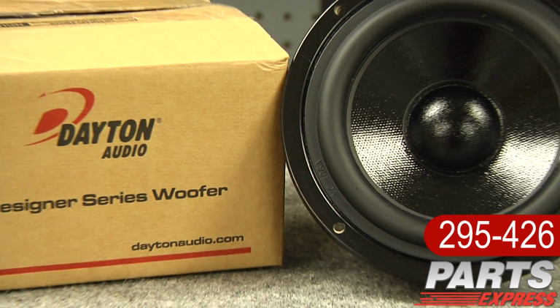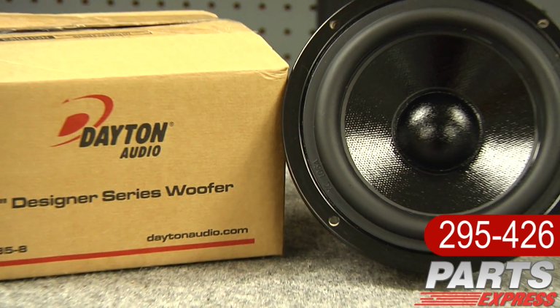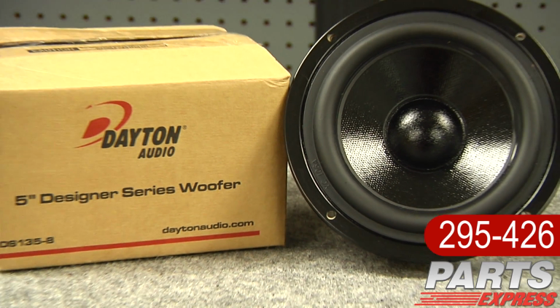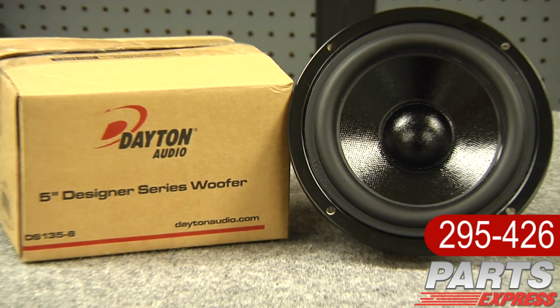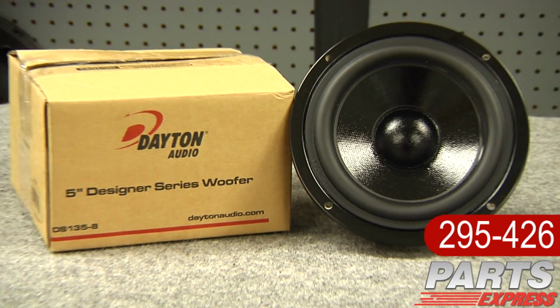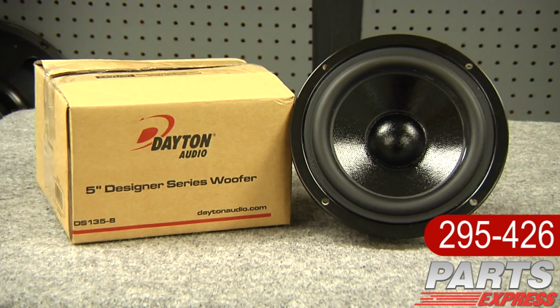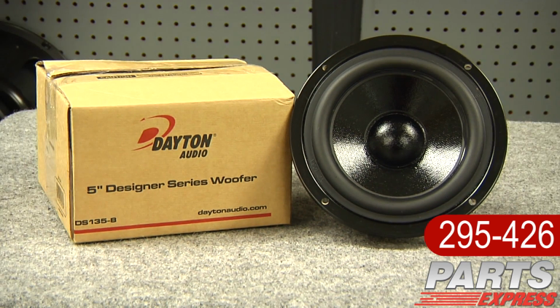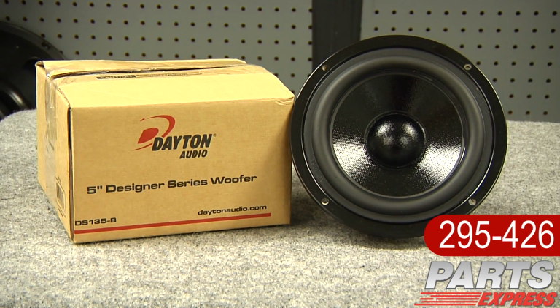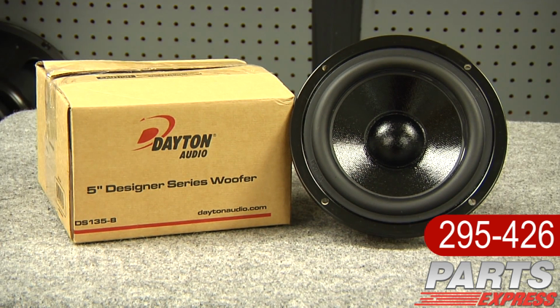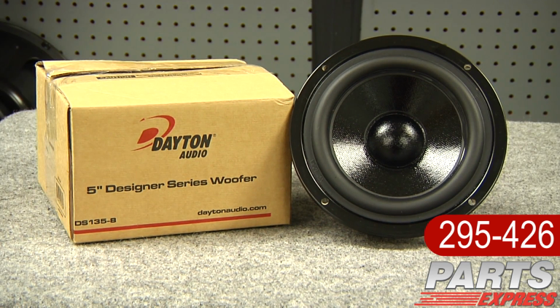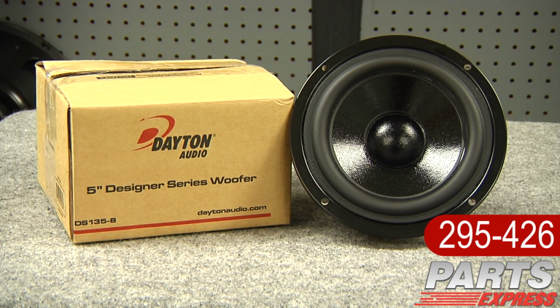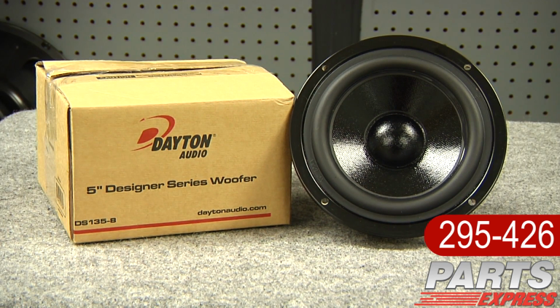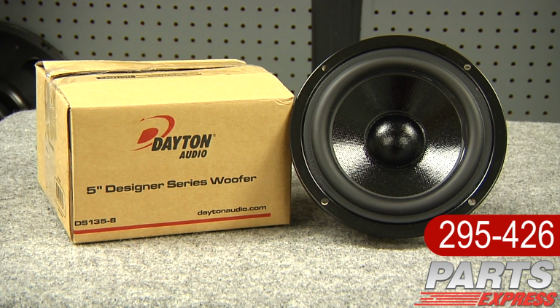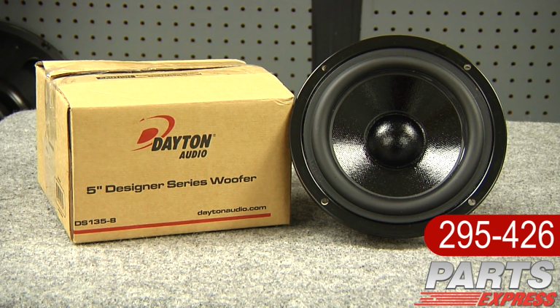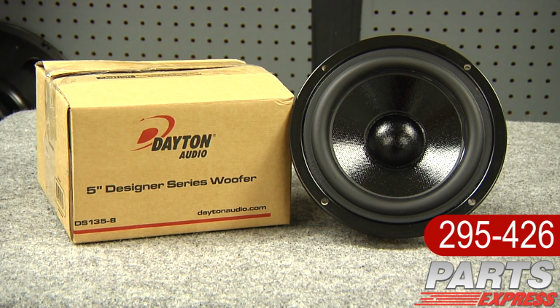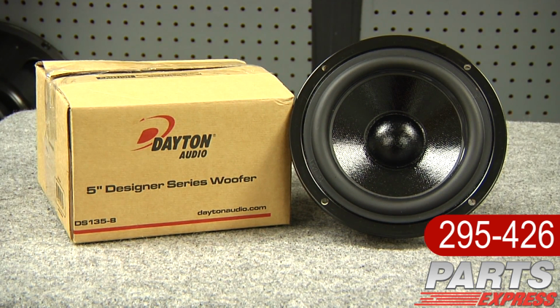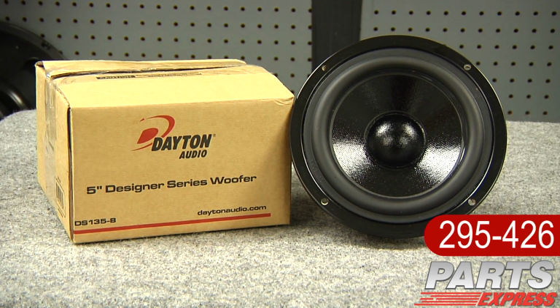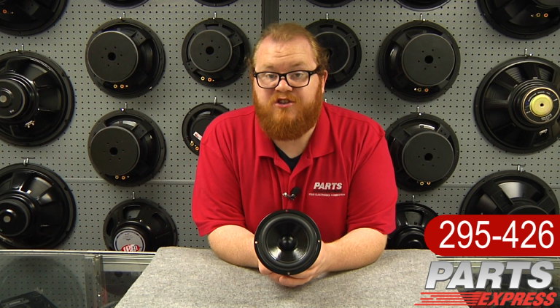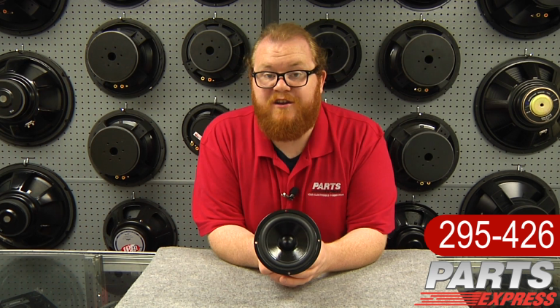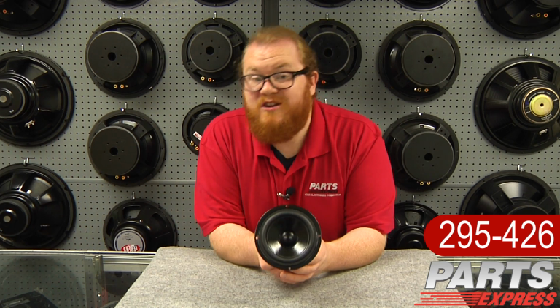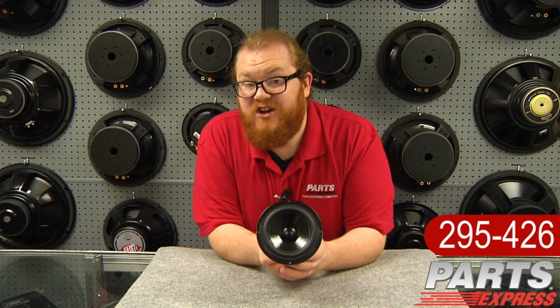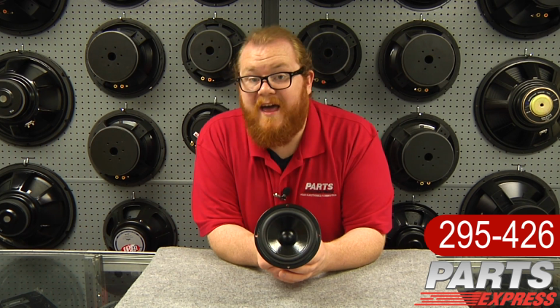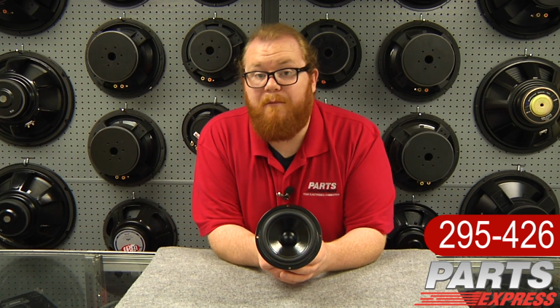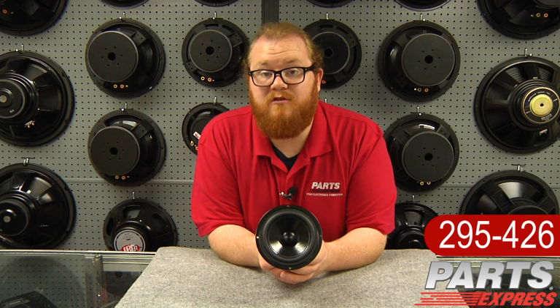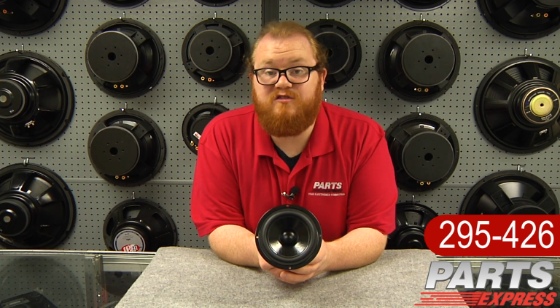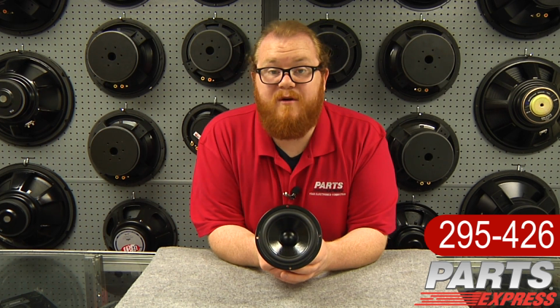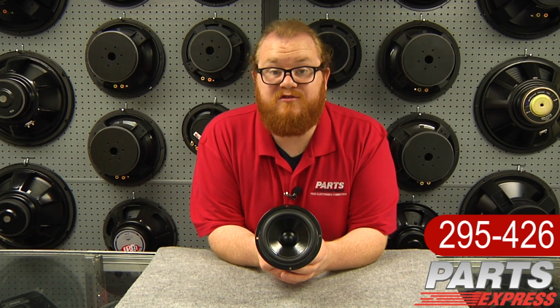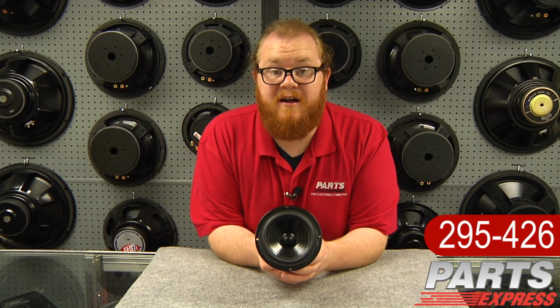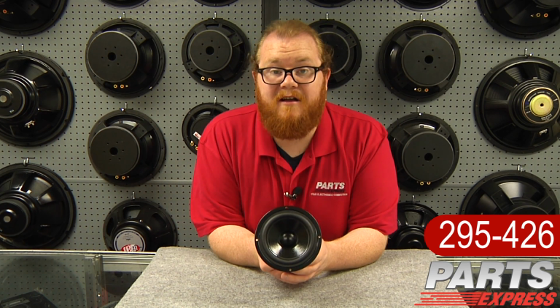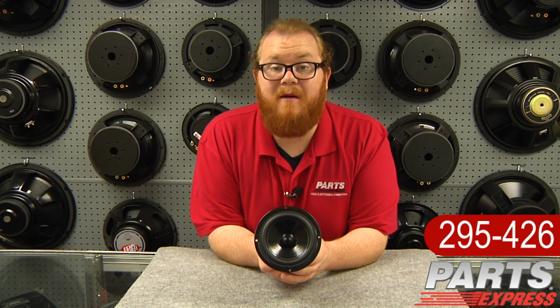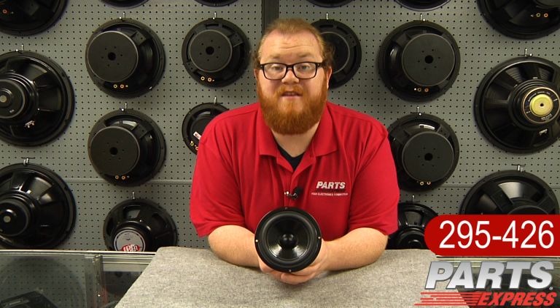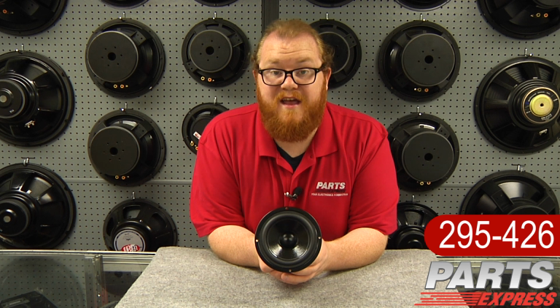The DS-135-8 will be perfect for your next project. Check it out at PartsExpress.com today.